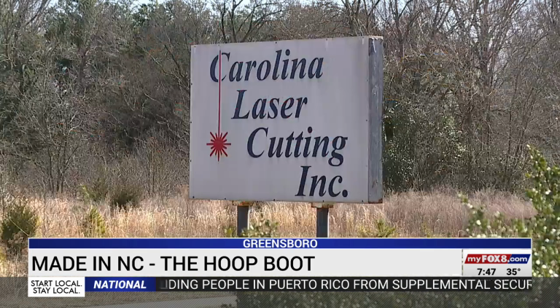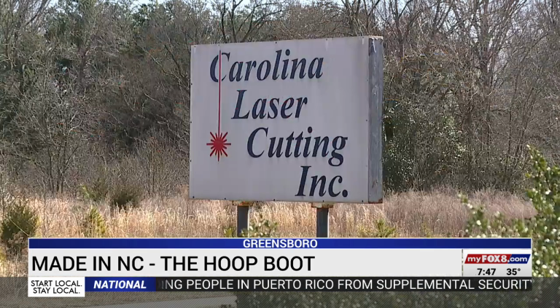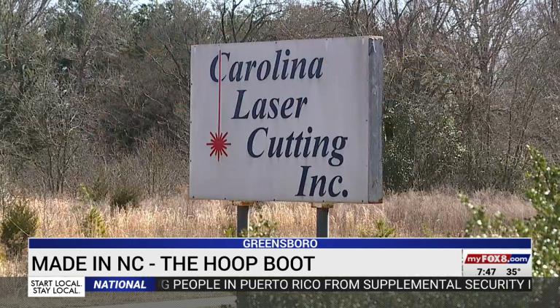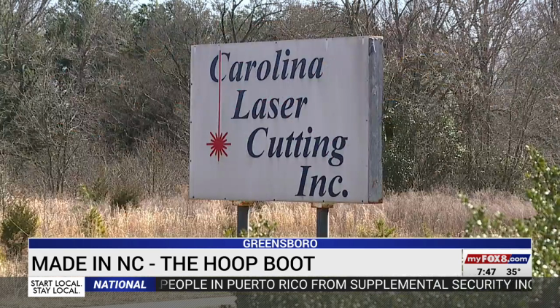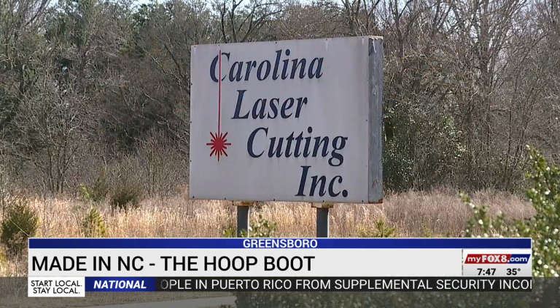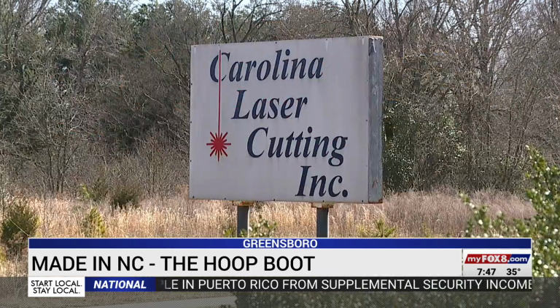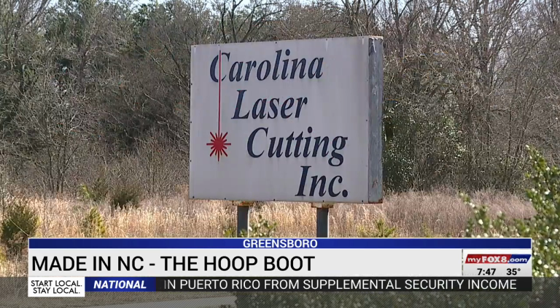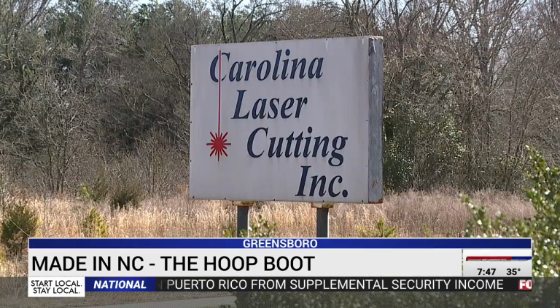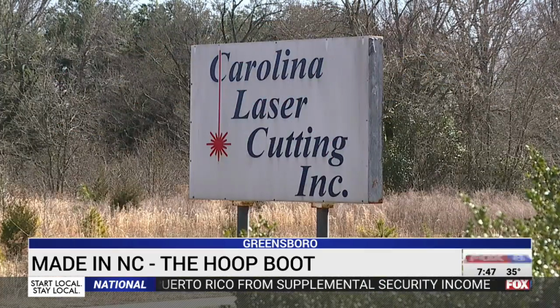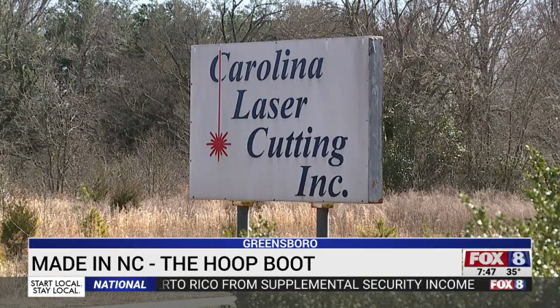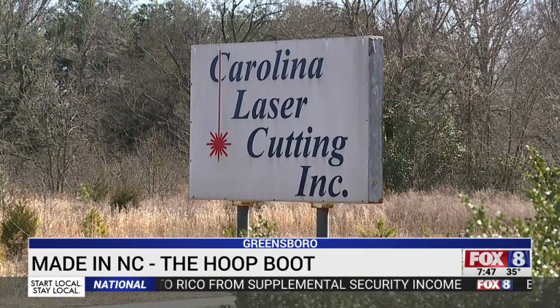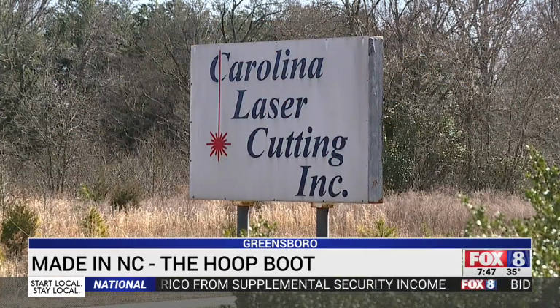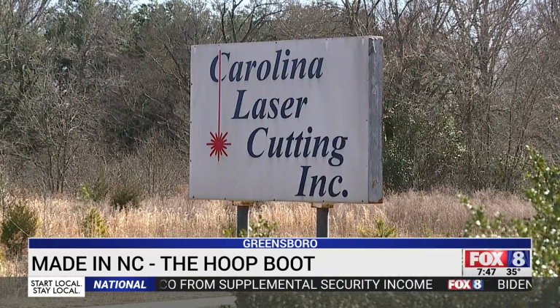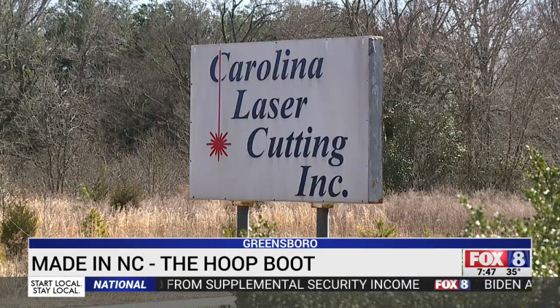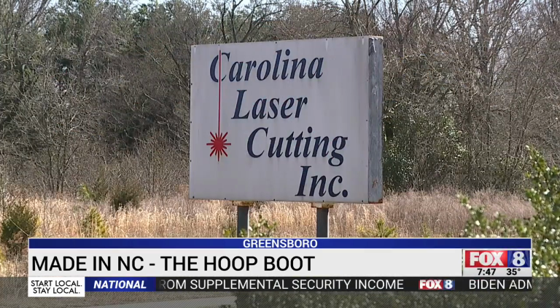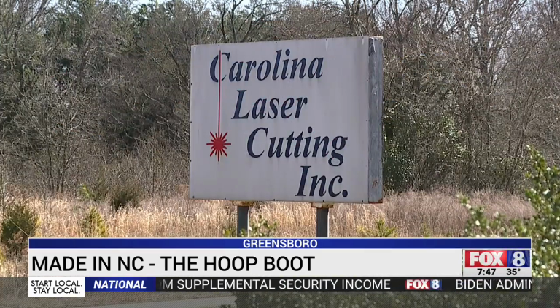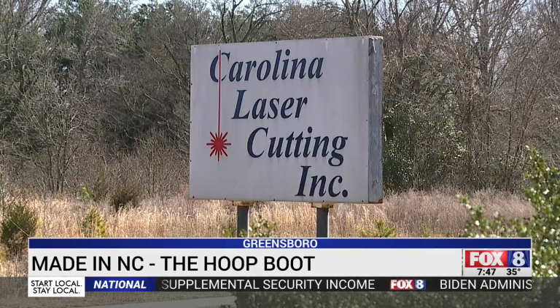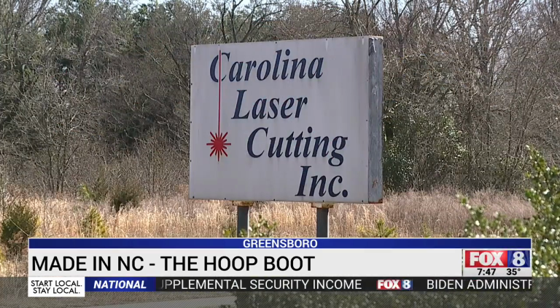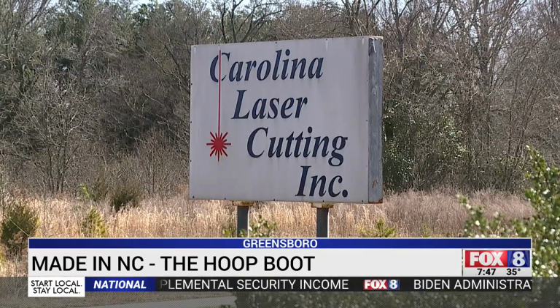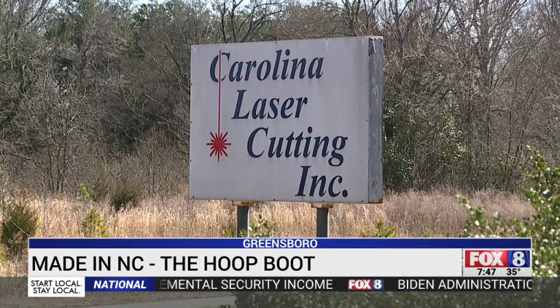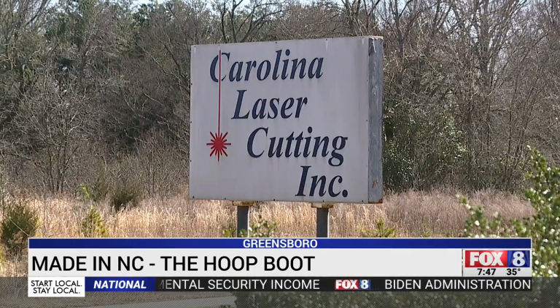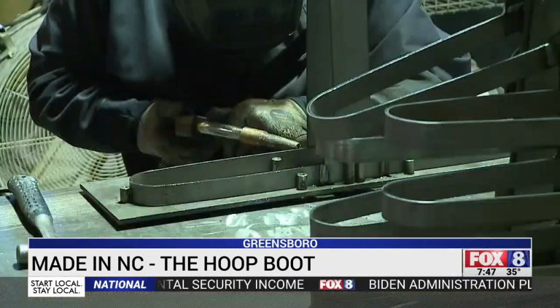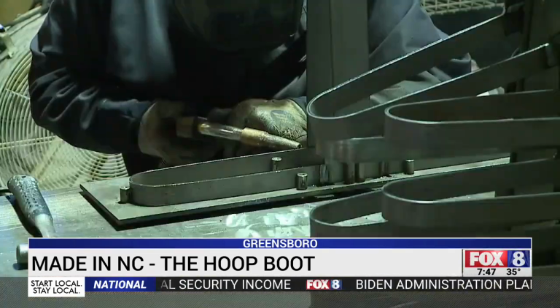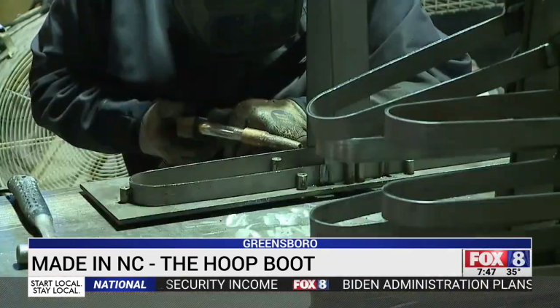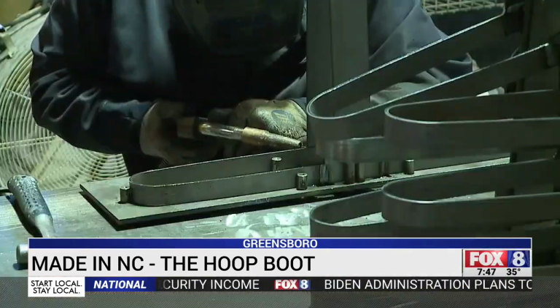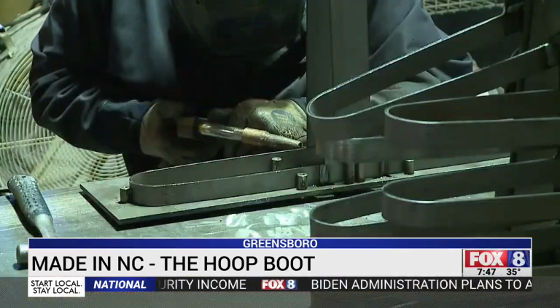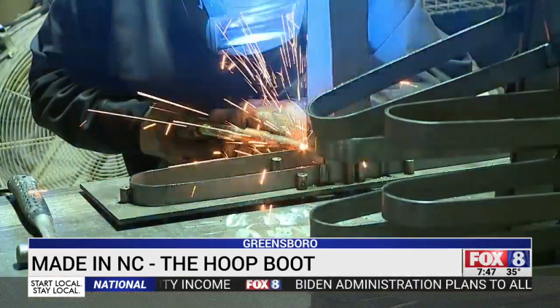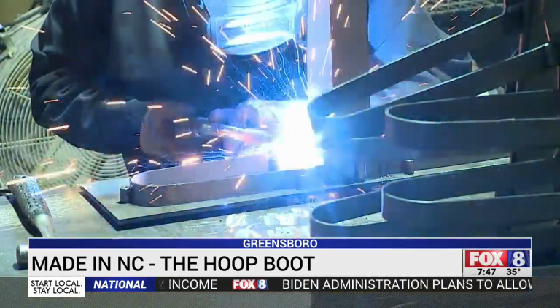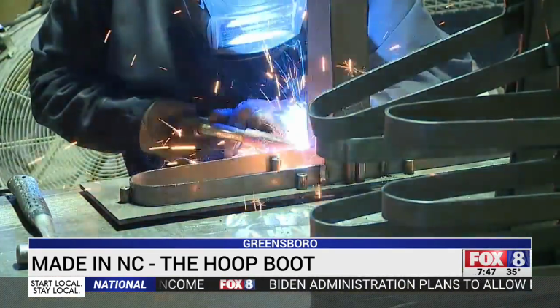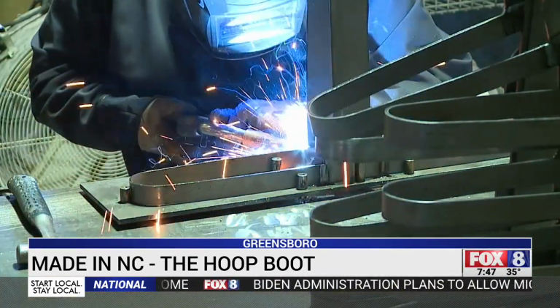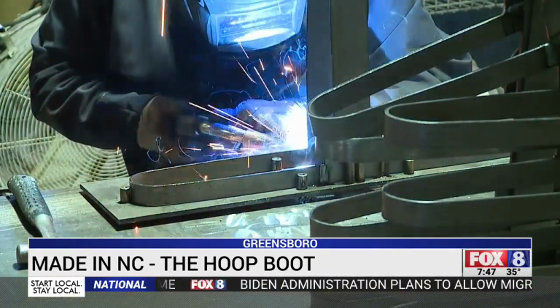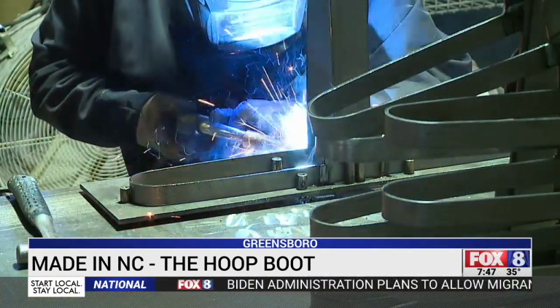He found a Greensboro company, Carolina Laser Cutting, to fabricate and weld them. They're all steel, built to last.